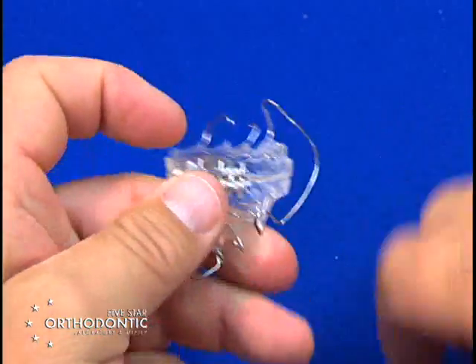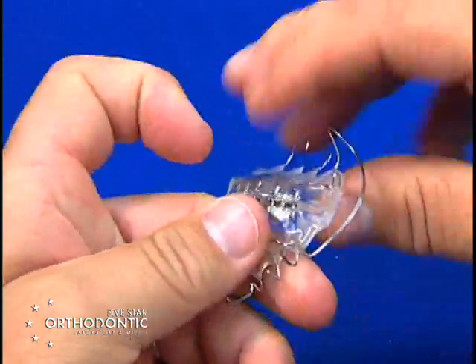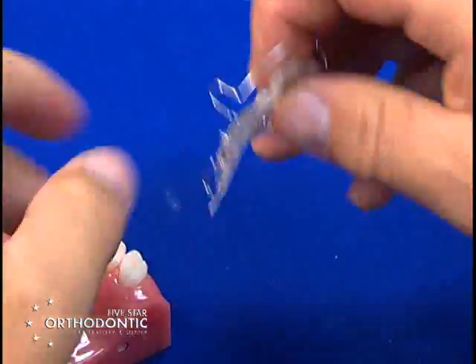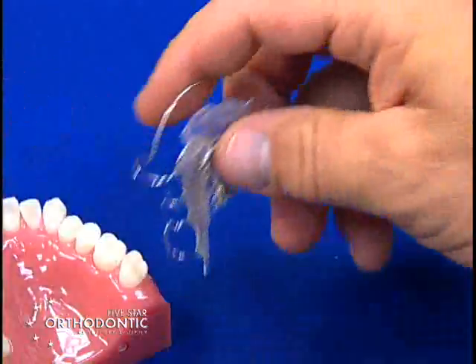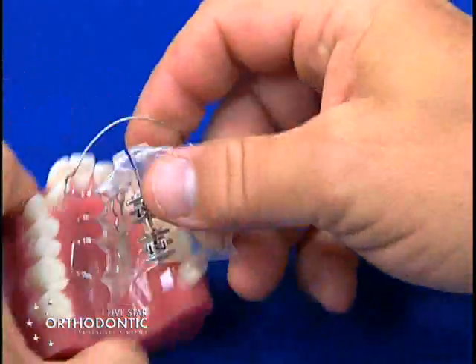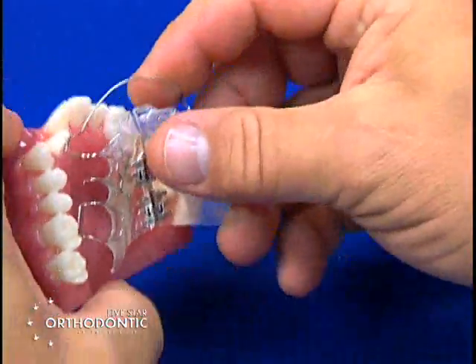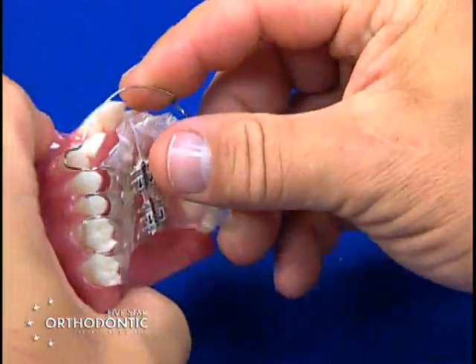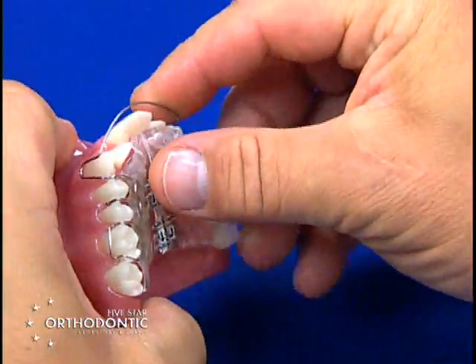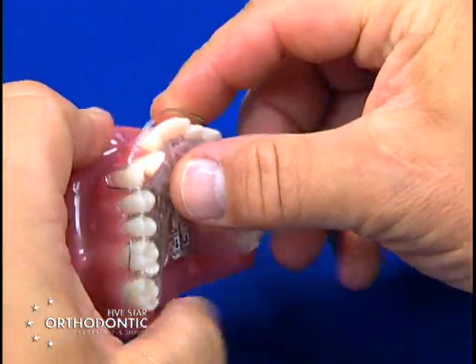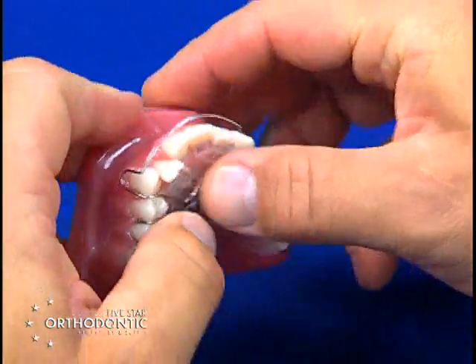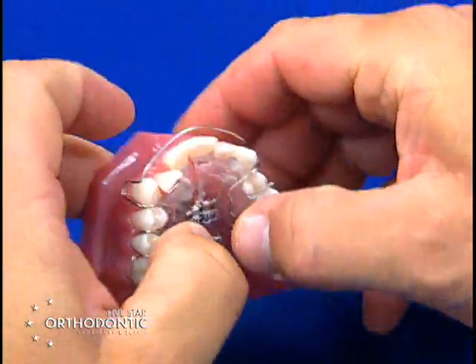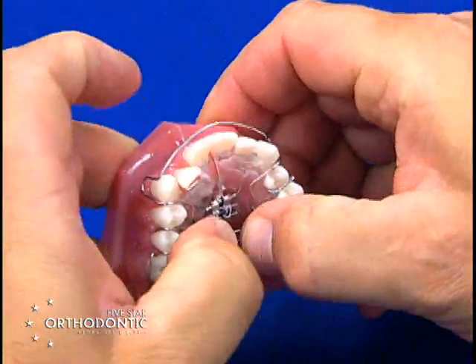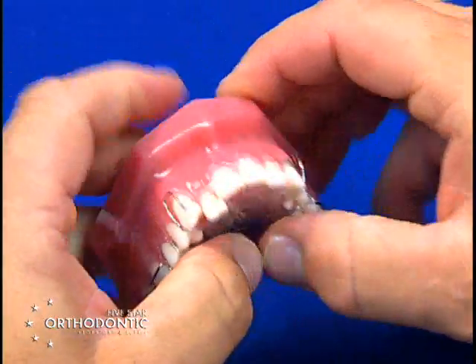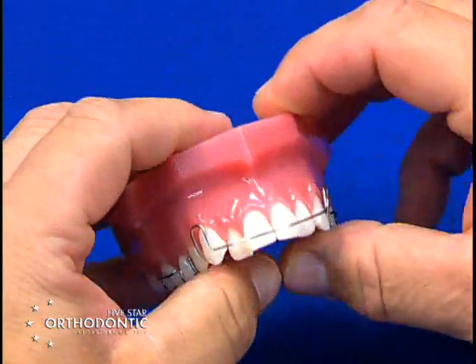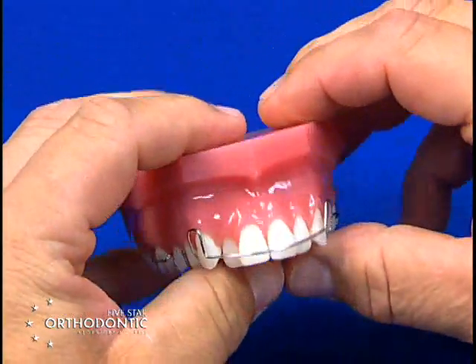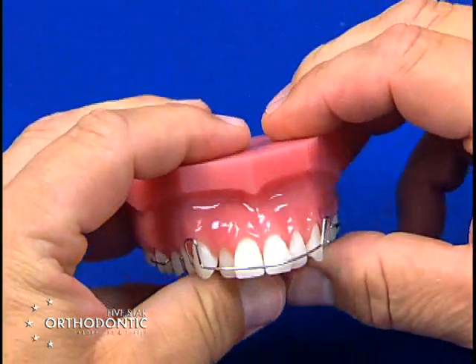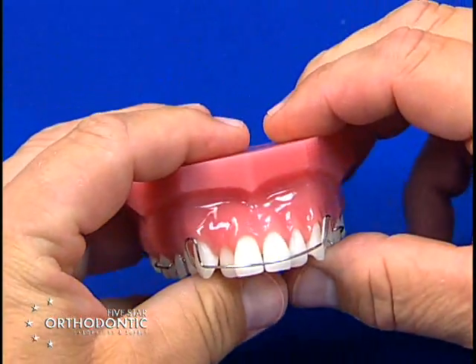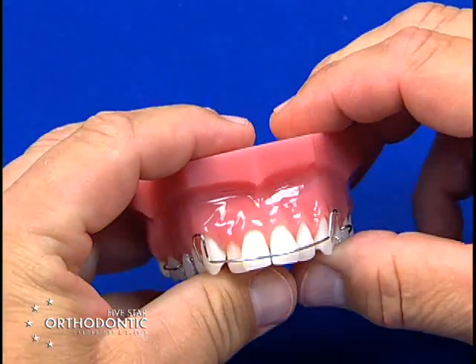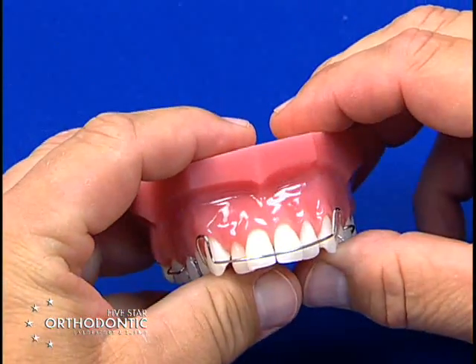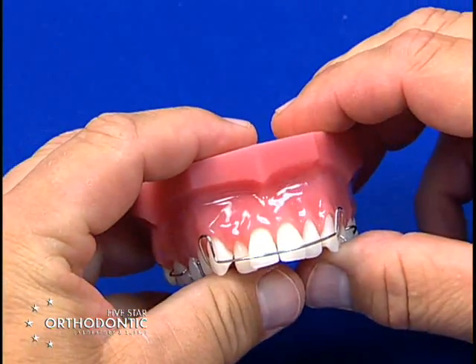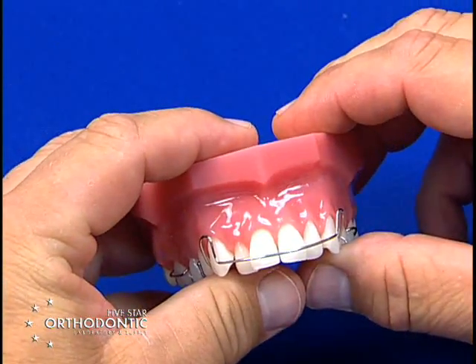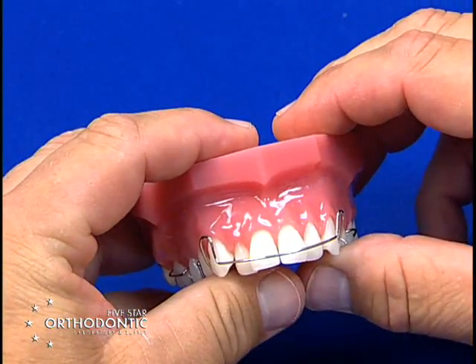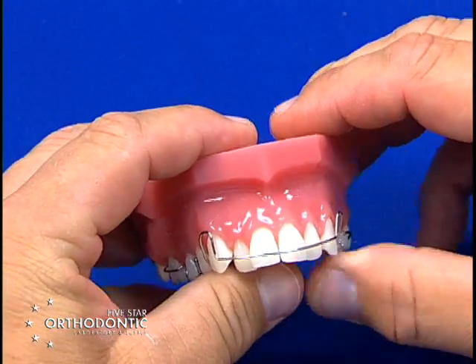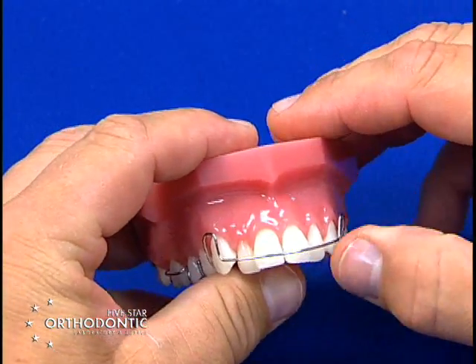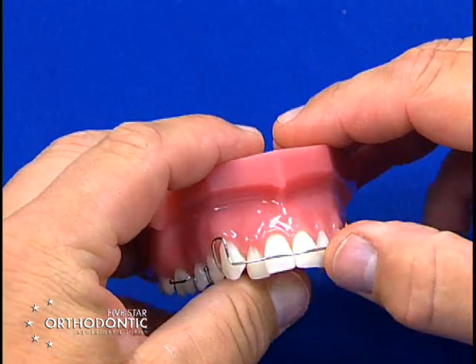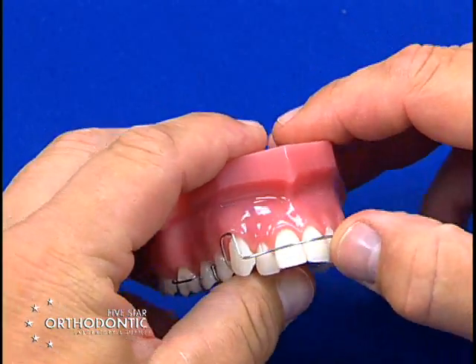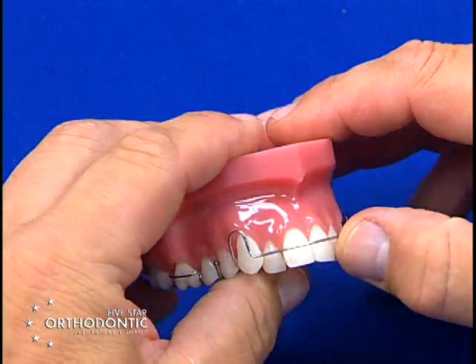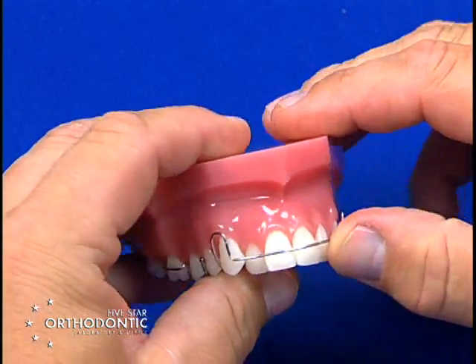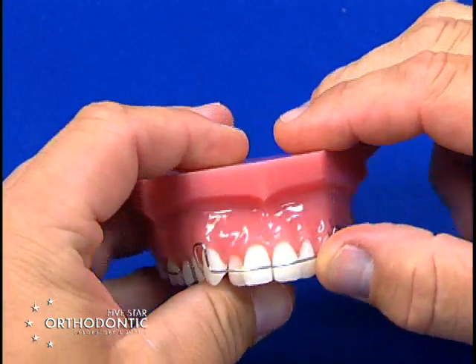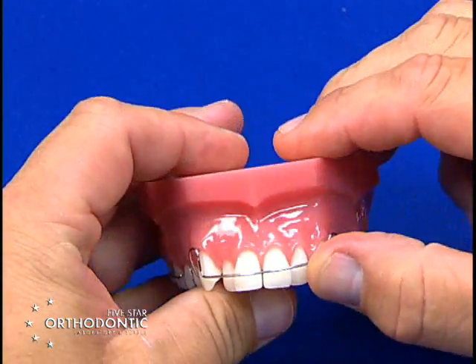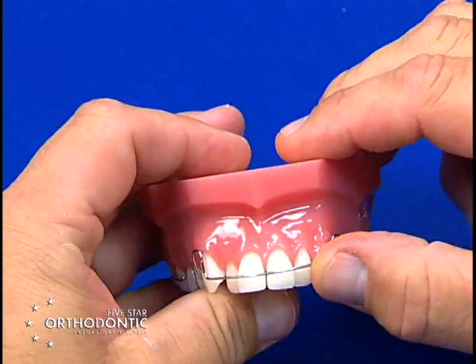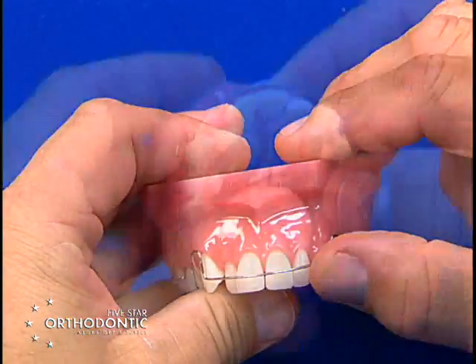Place in contact — you then have the bow level with the incisors and ready to go.